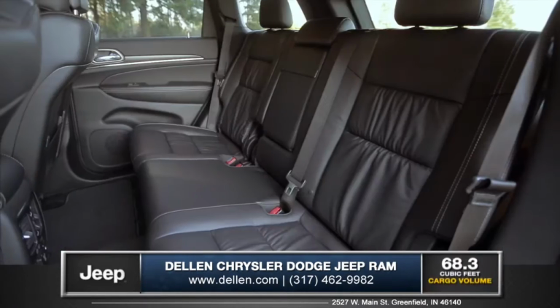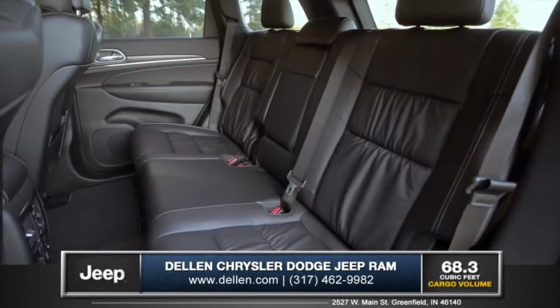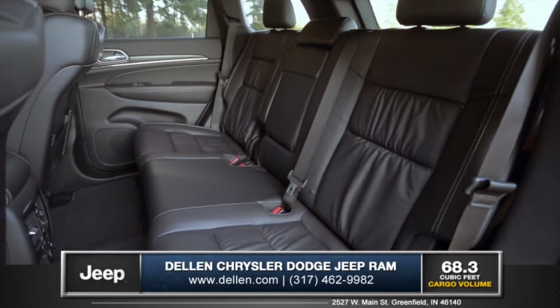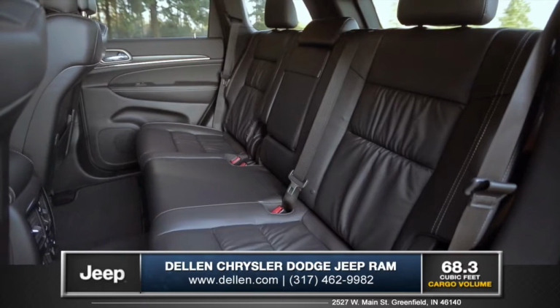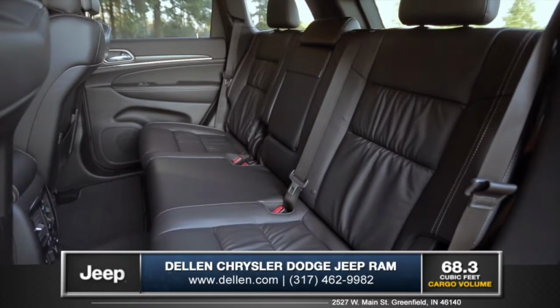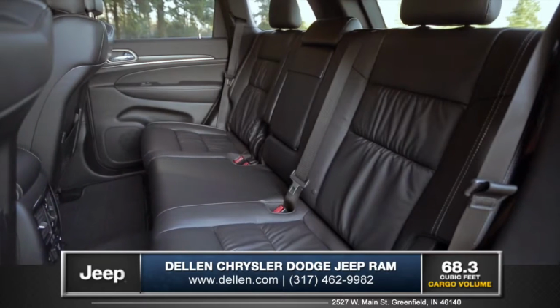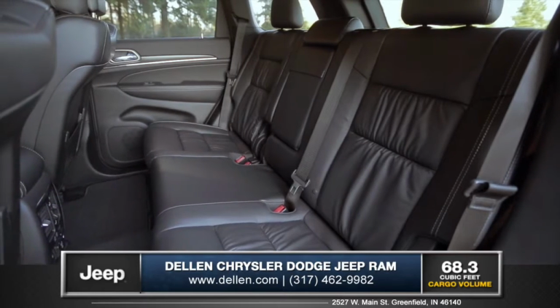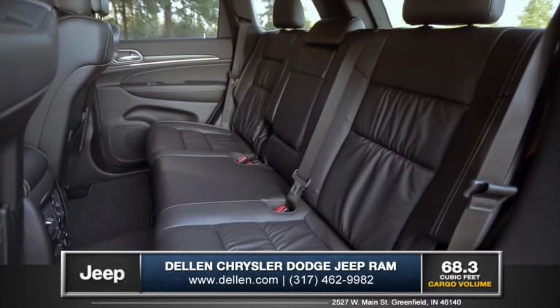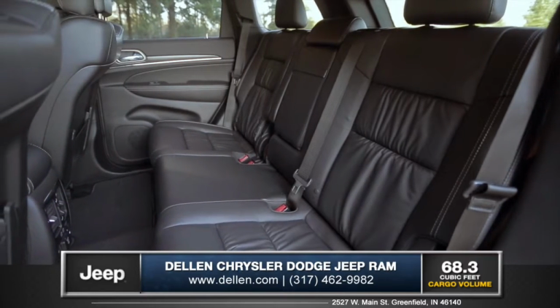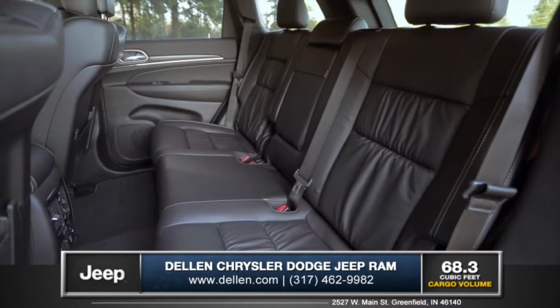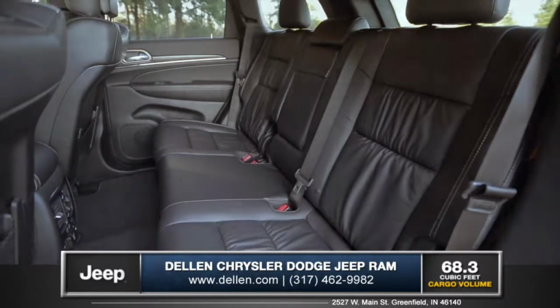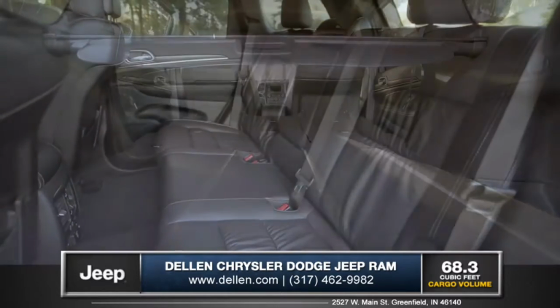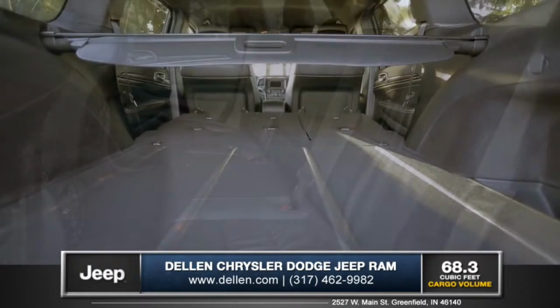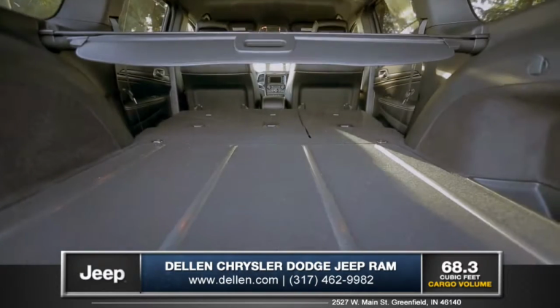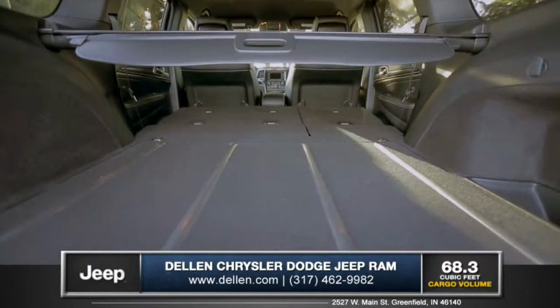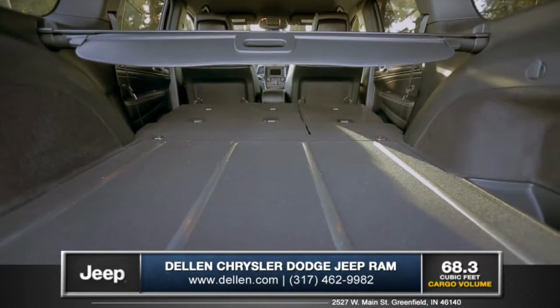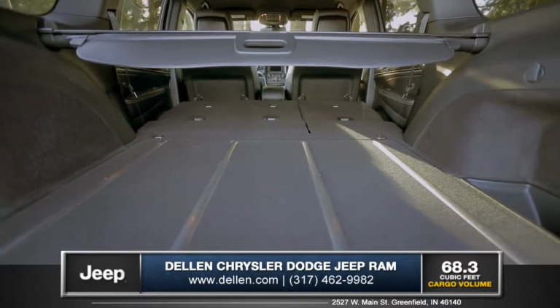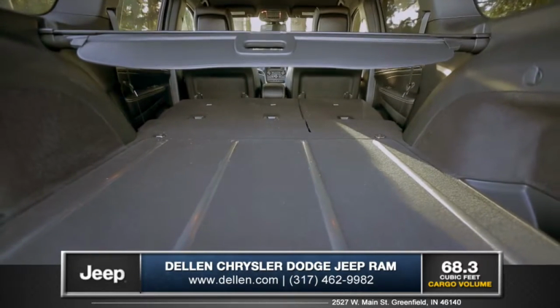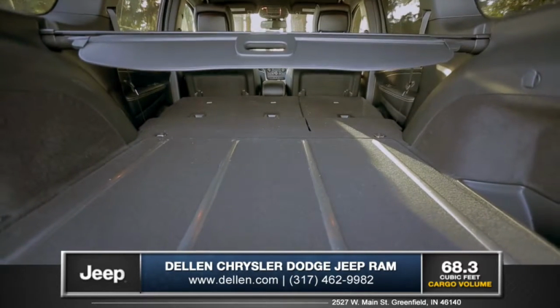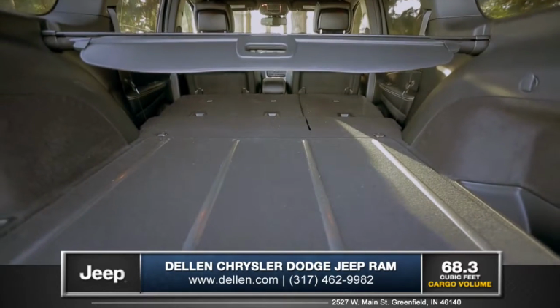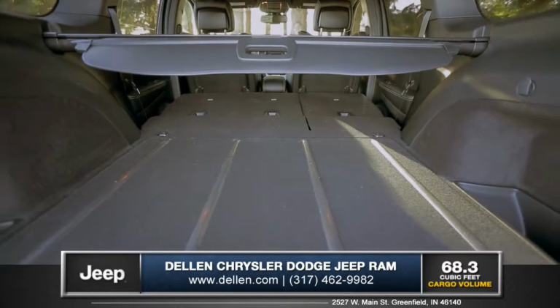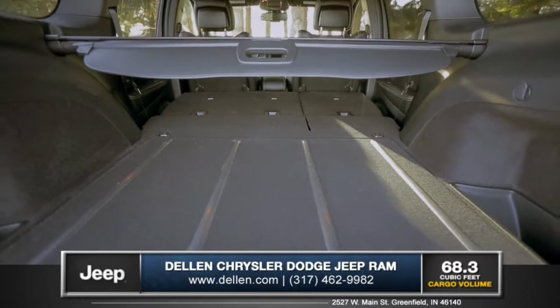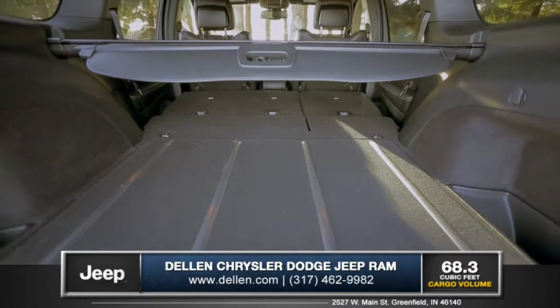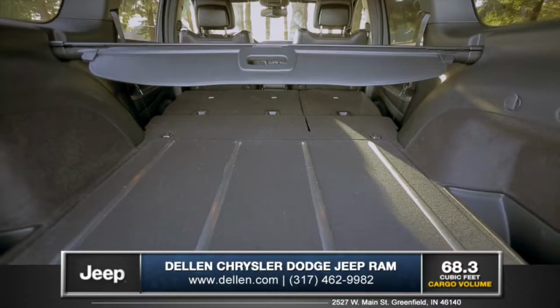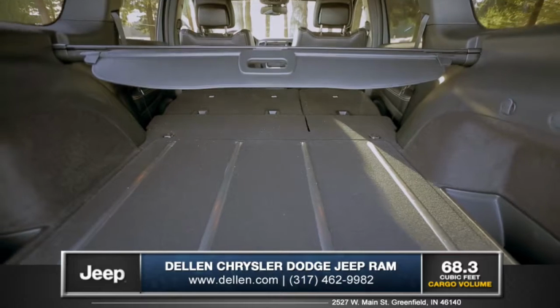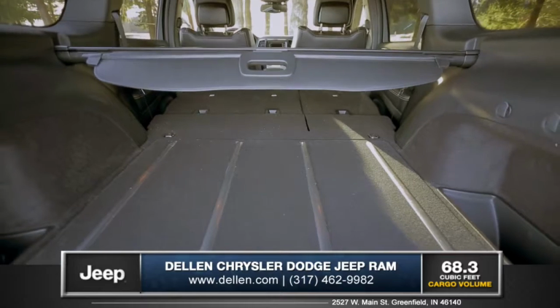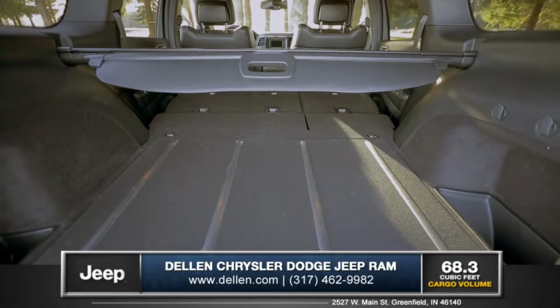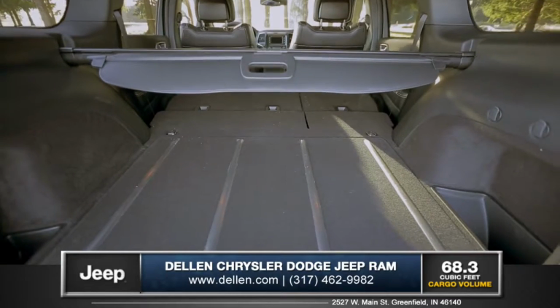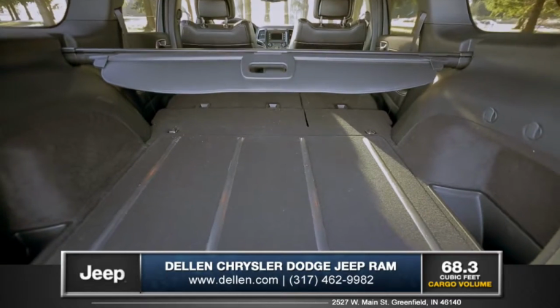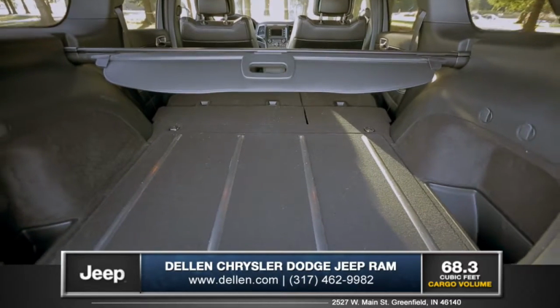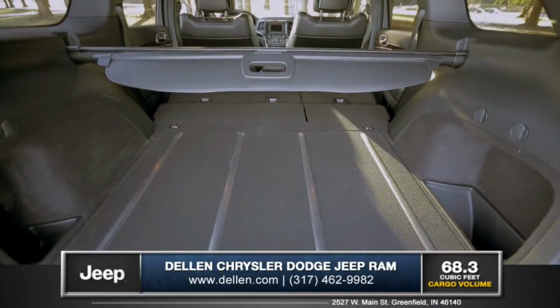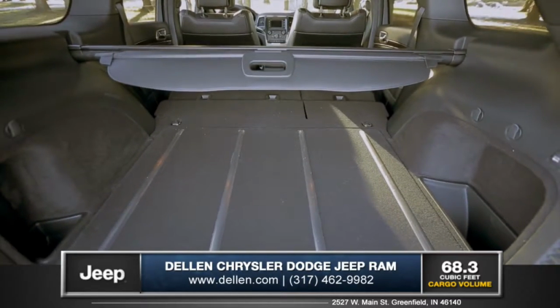The Grand Cherokee comes with standard seating for up to five, and fold down the rear seats to fully utilize the 68.3 cubic feet of cargo space.